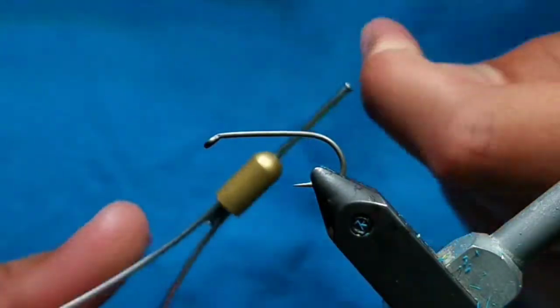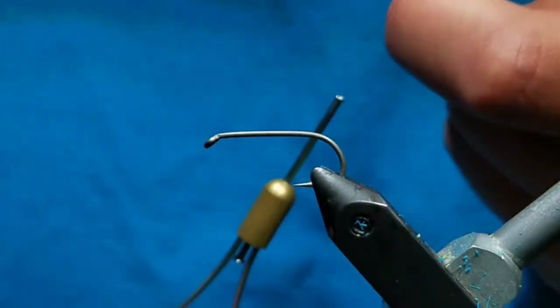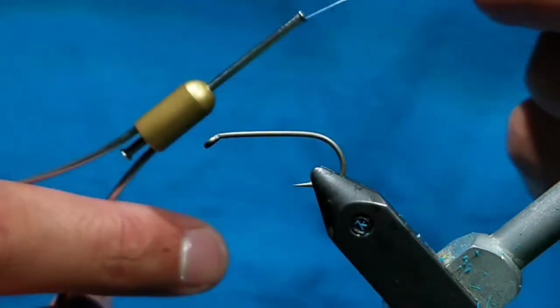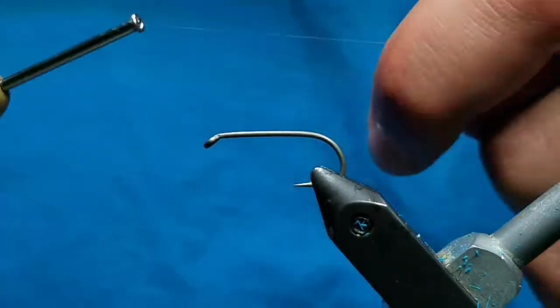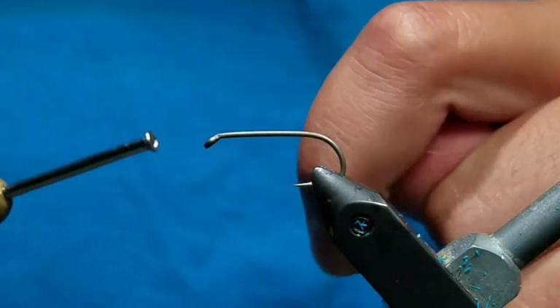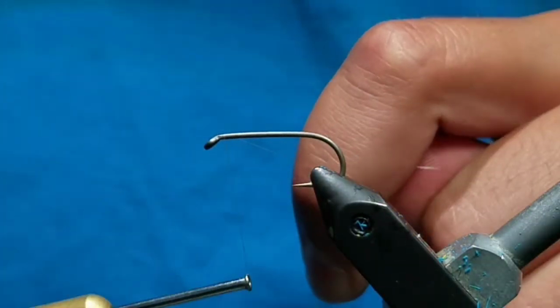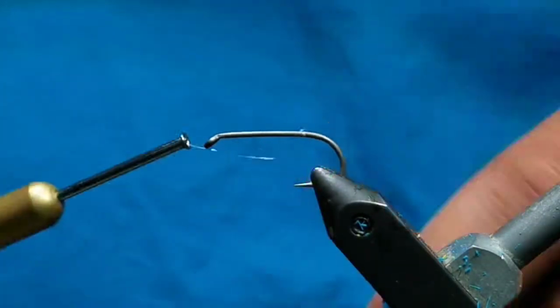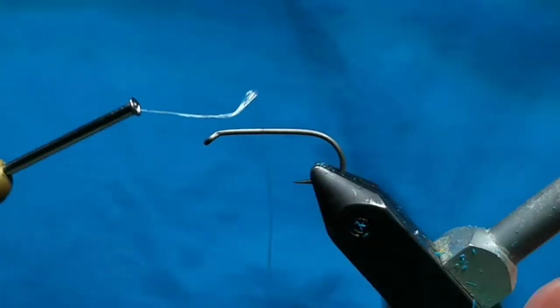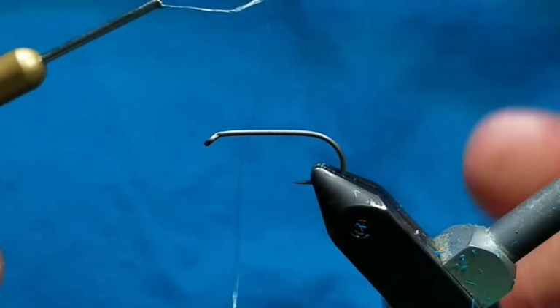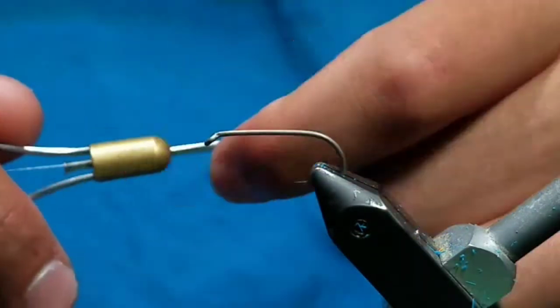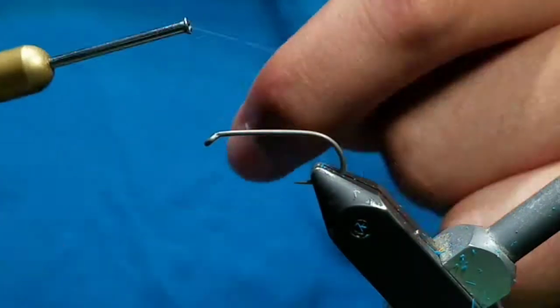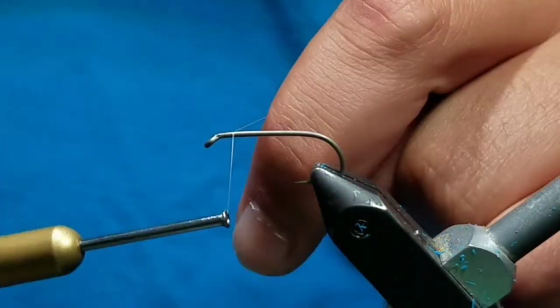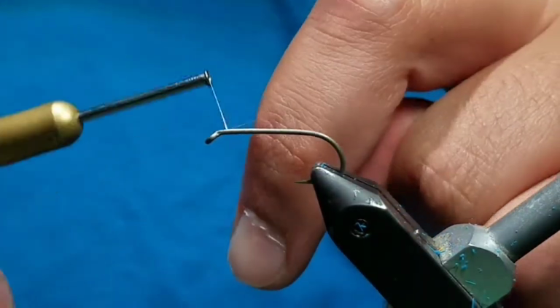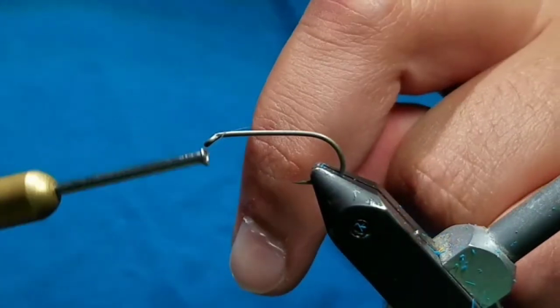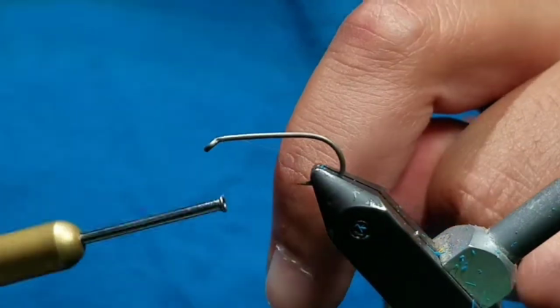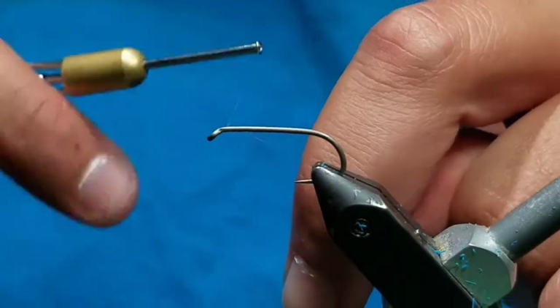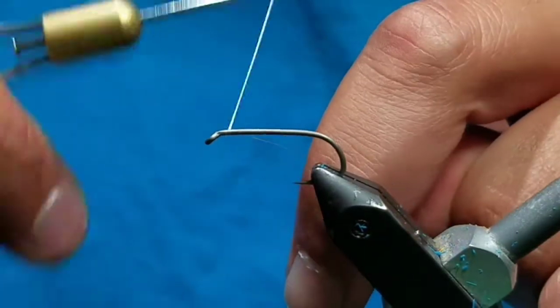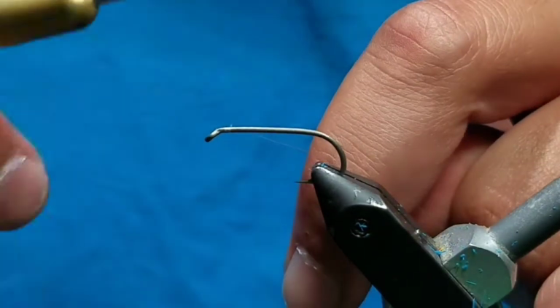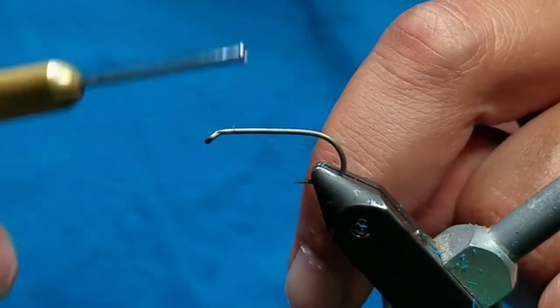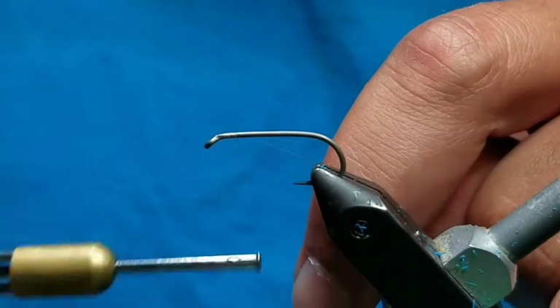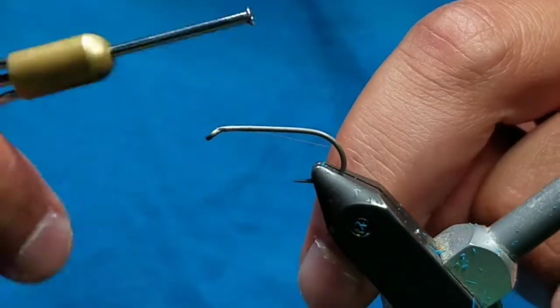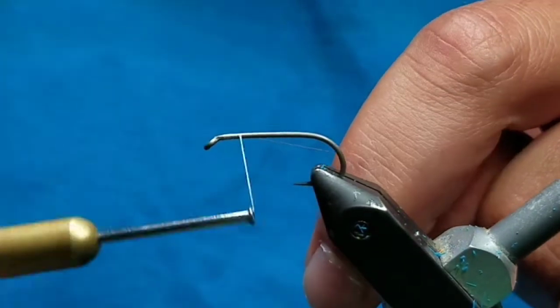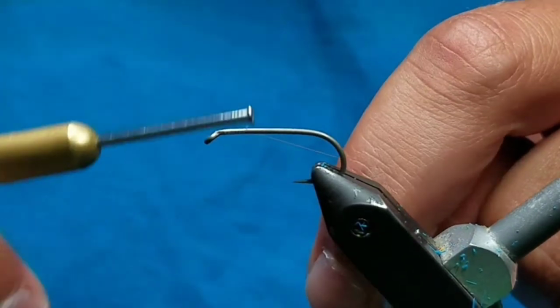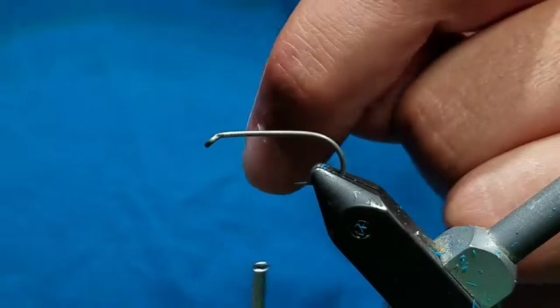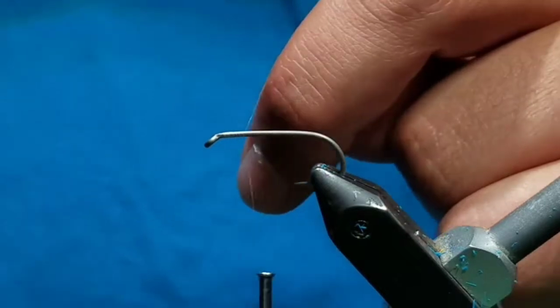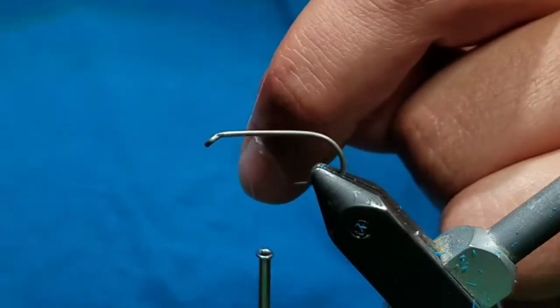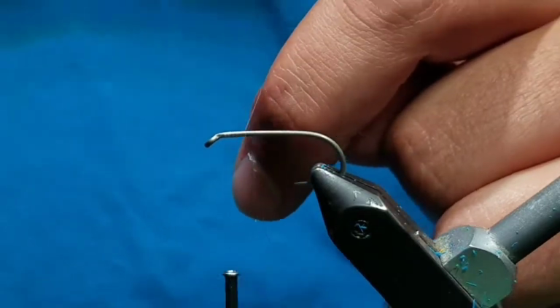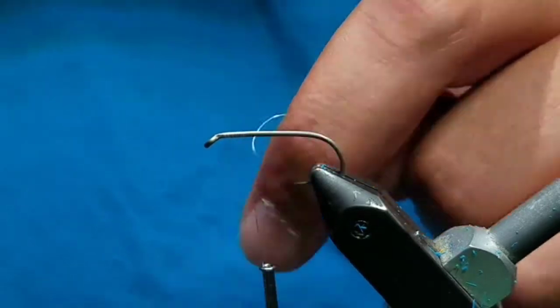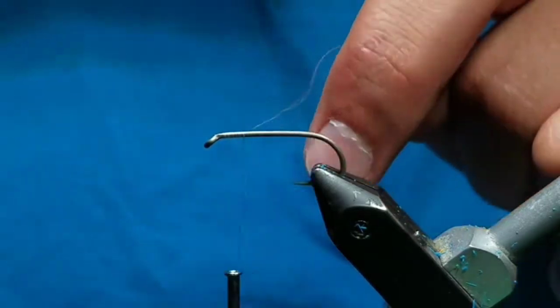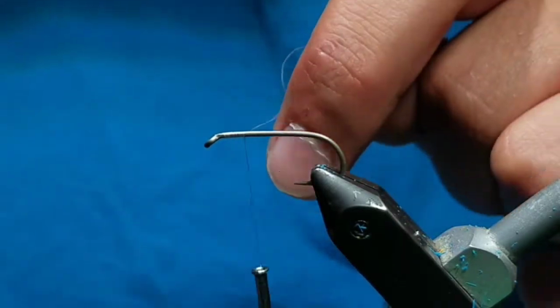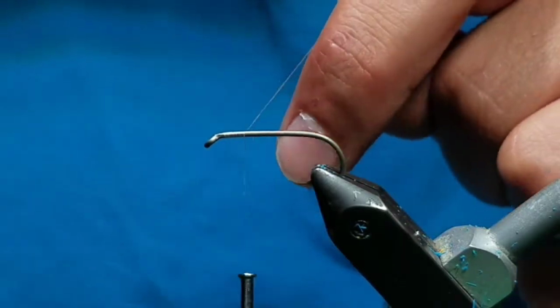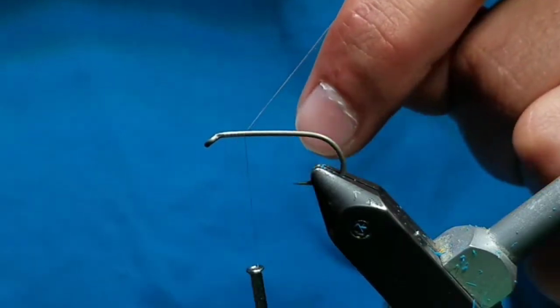Then on your hook, cover the area from the hook eye to the point with a nice base of thread.